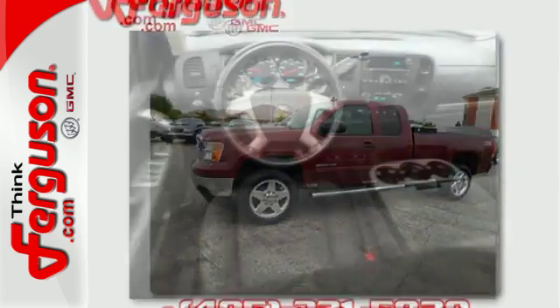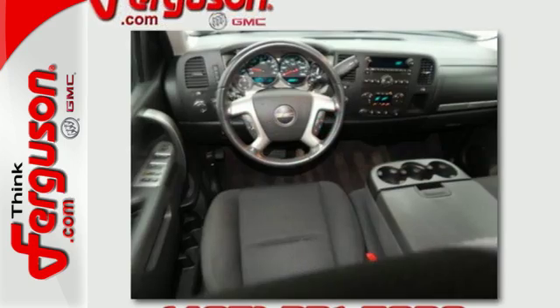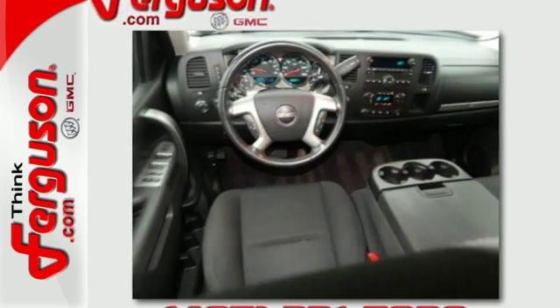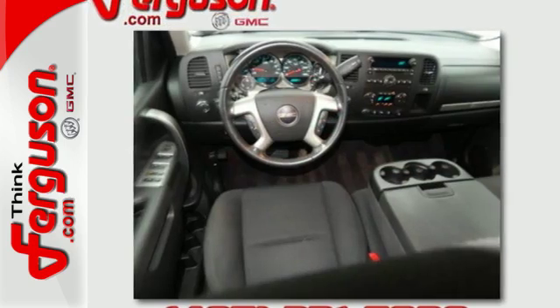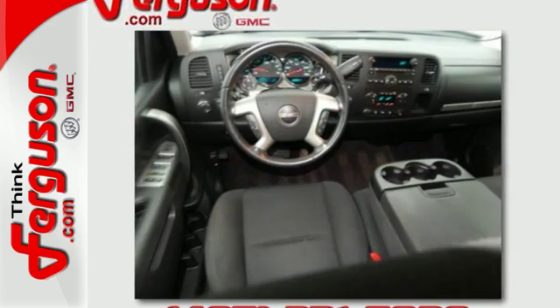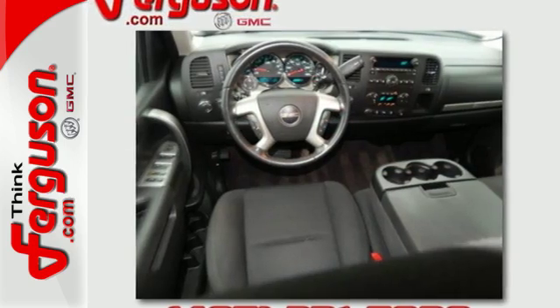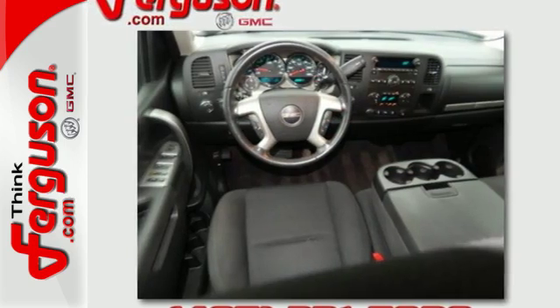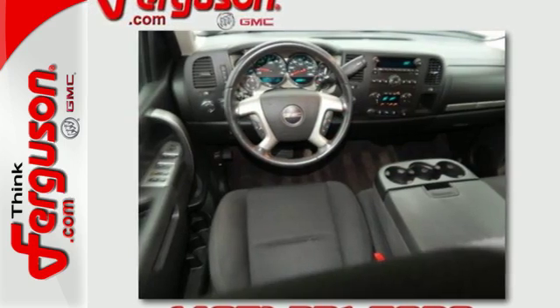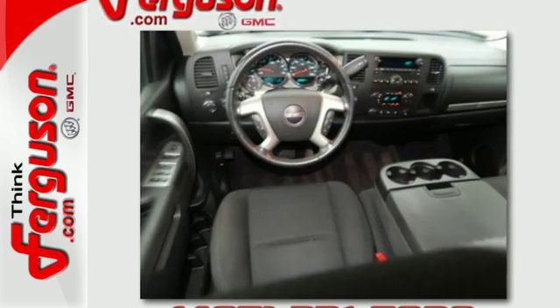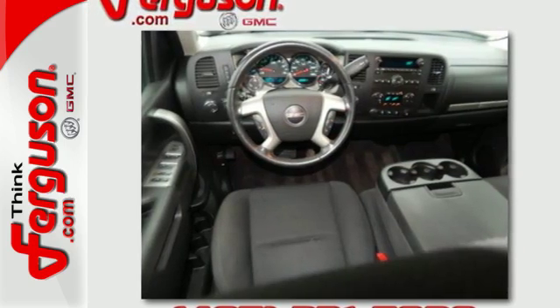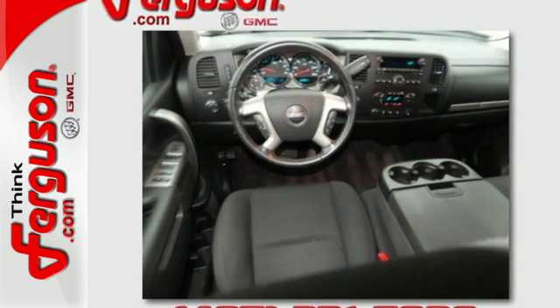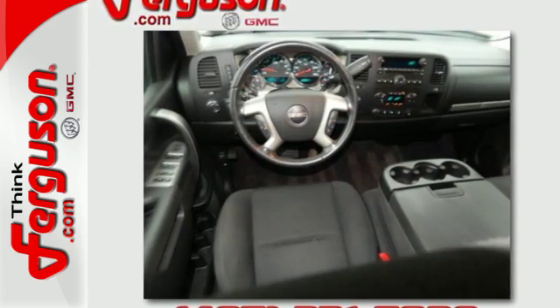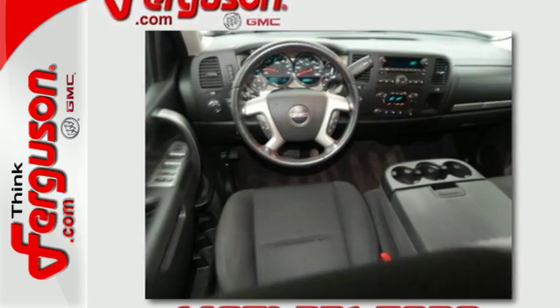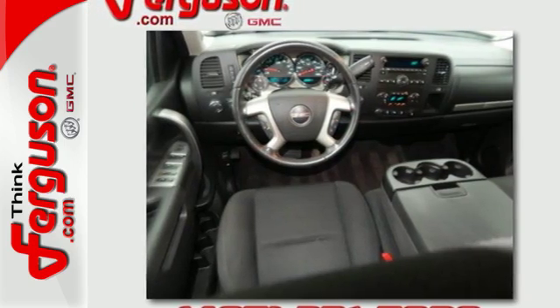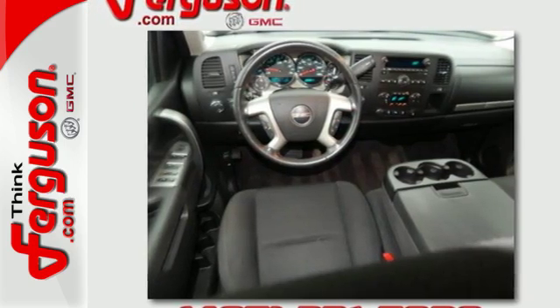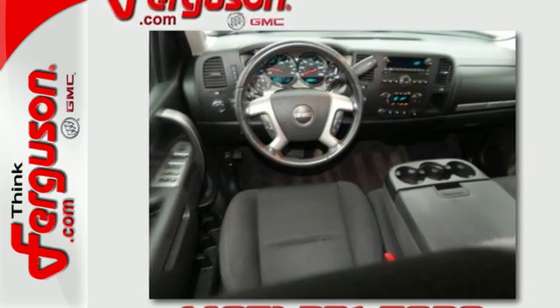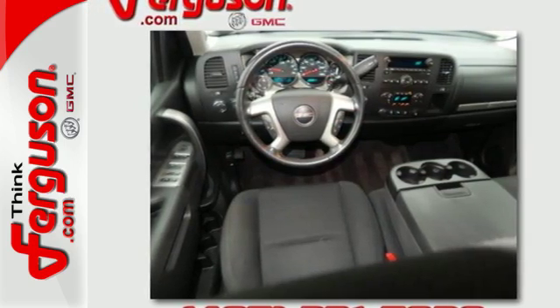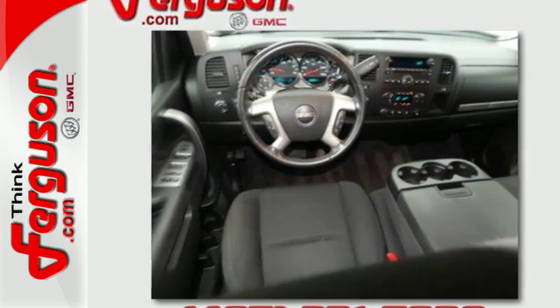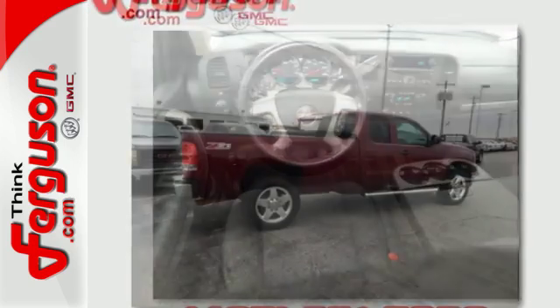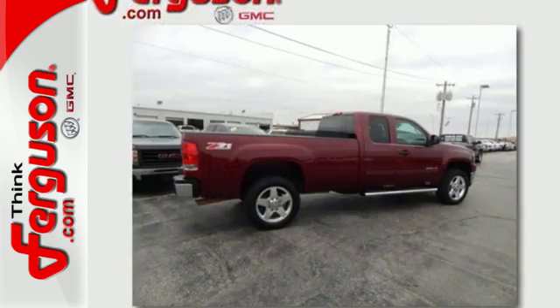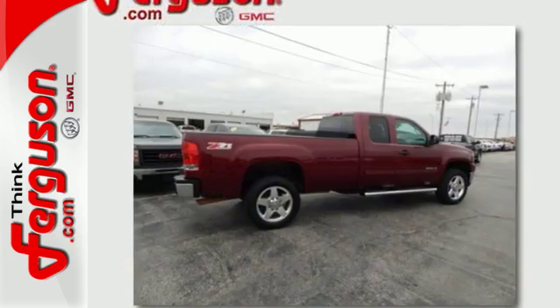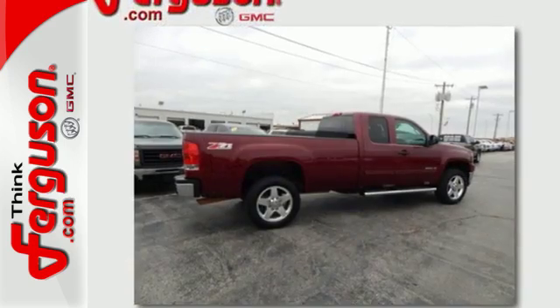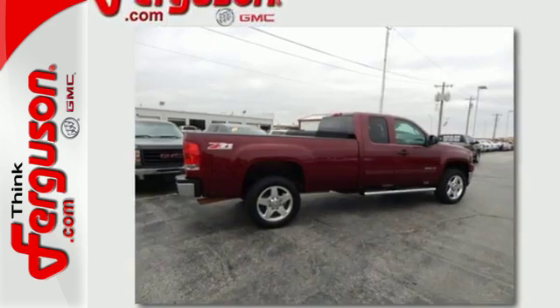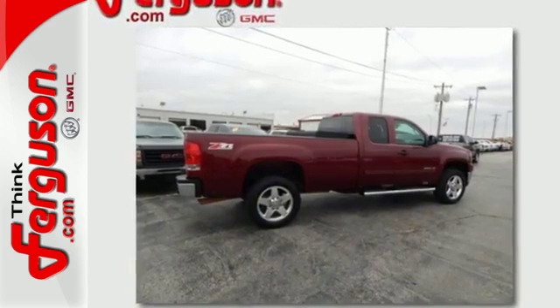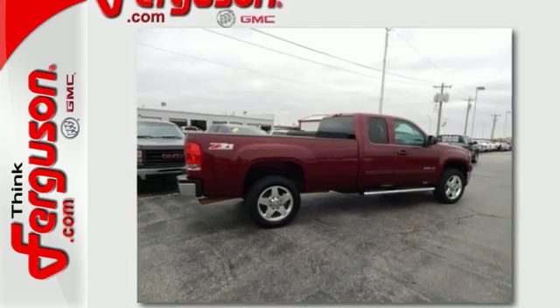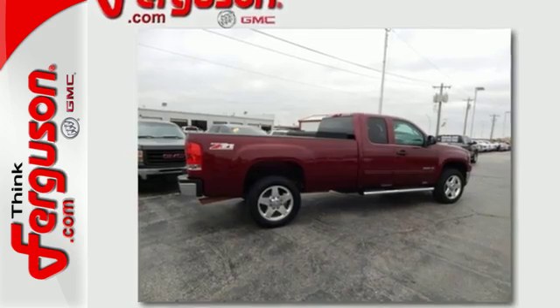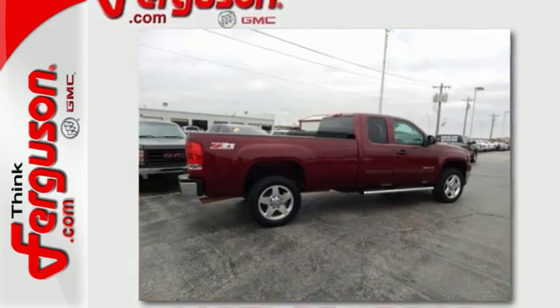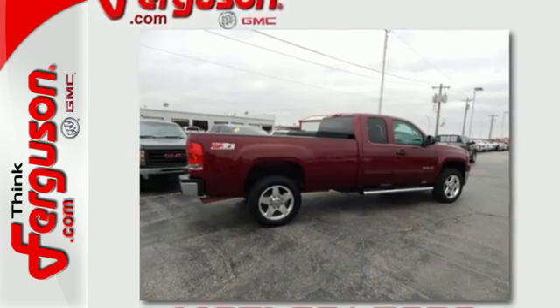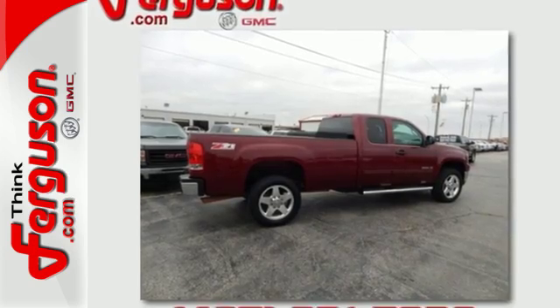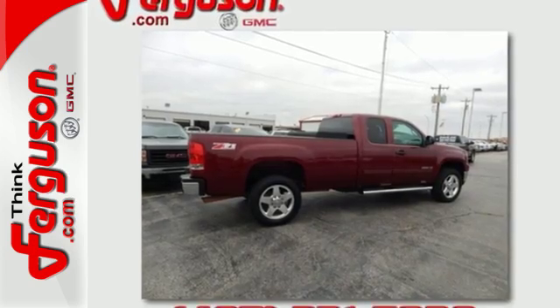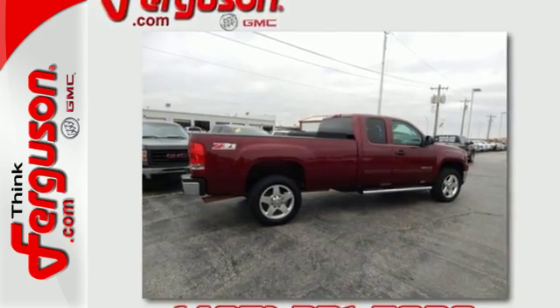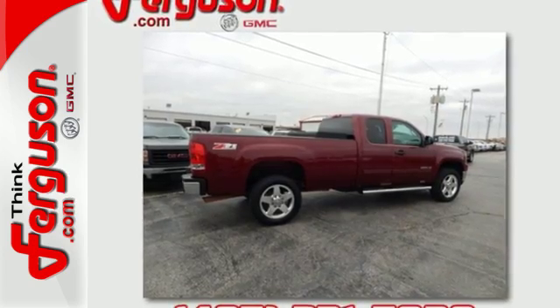The Sierra 2500 is the perfect companion for the life you demand. Drive it home today.